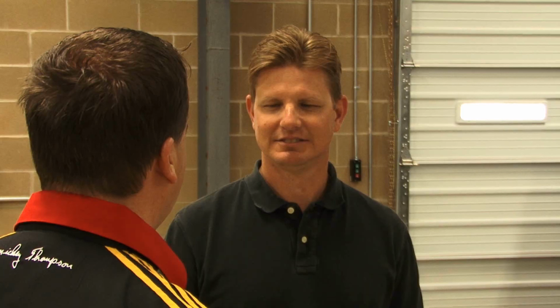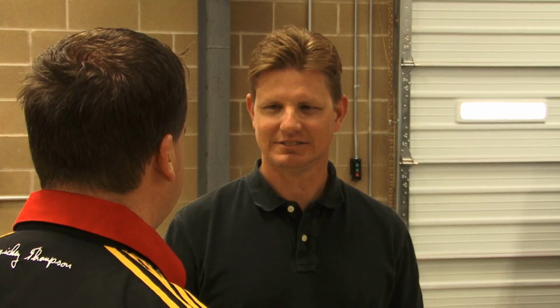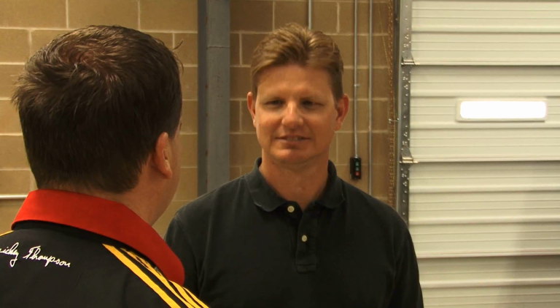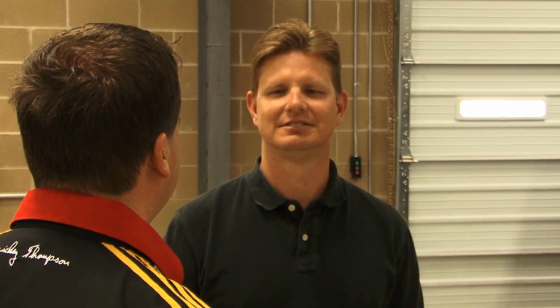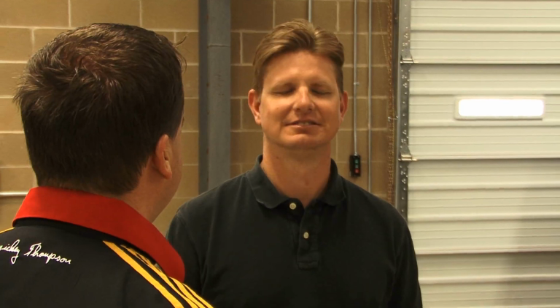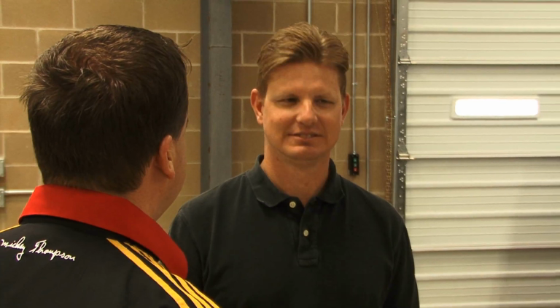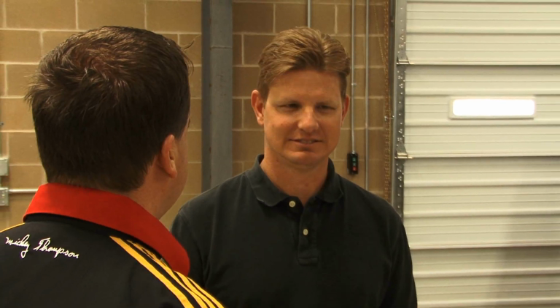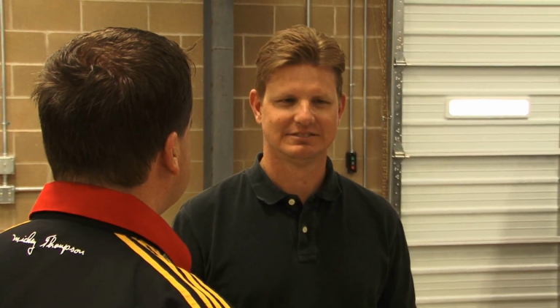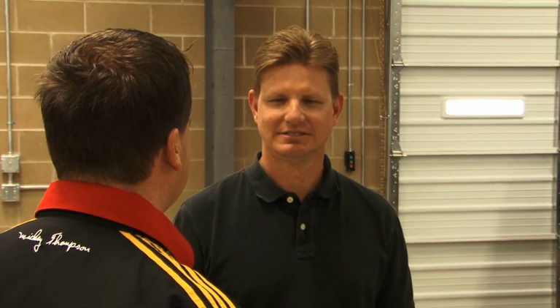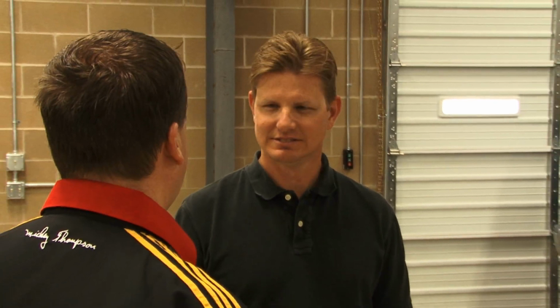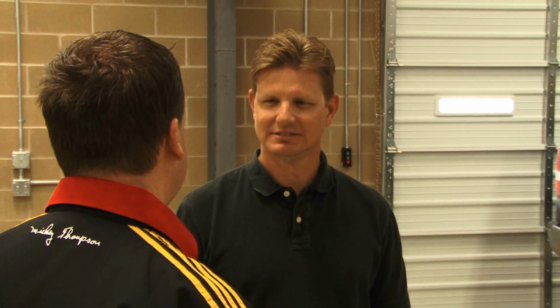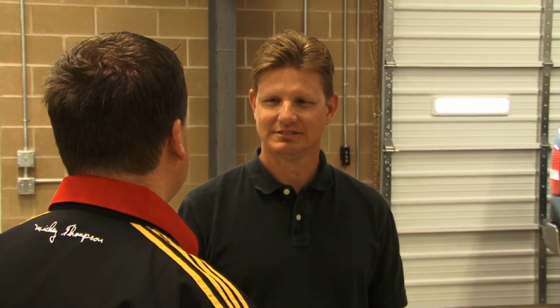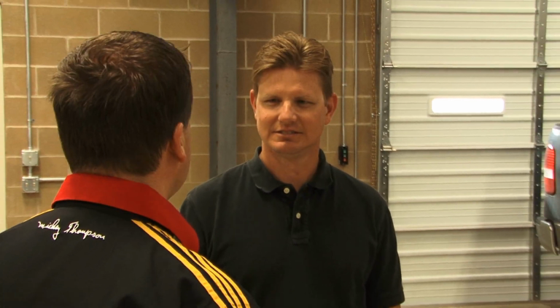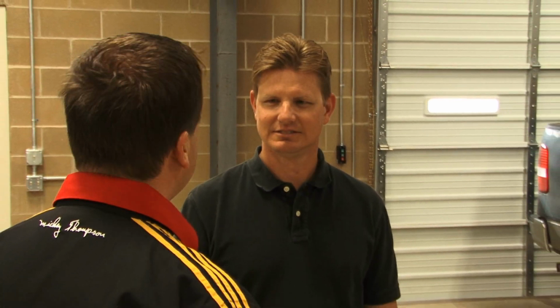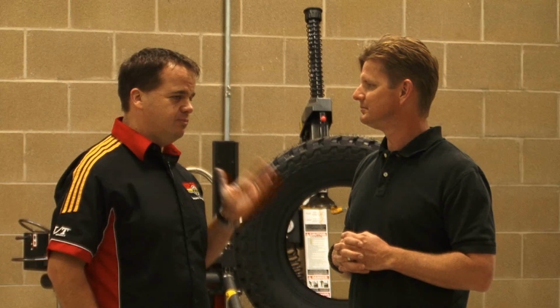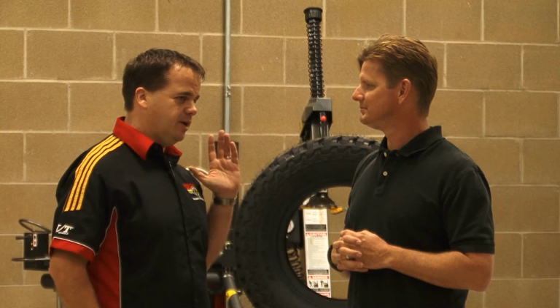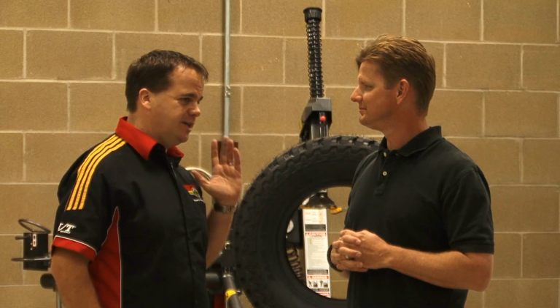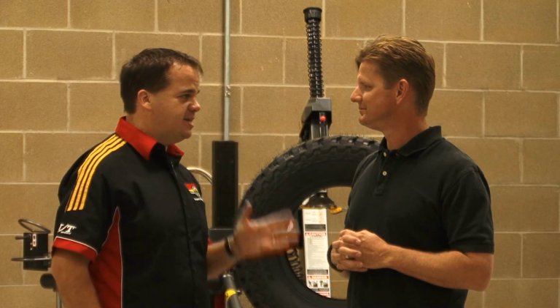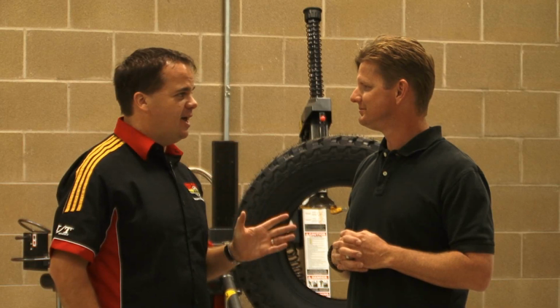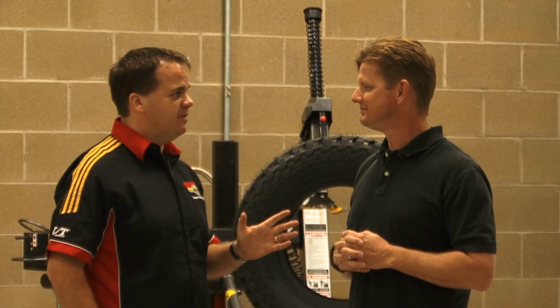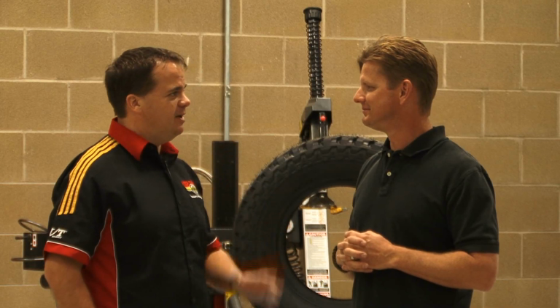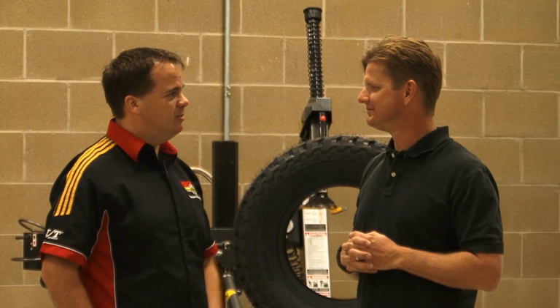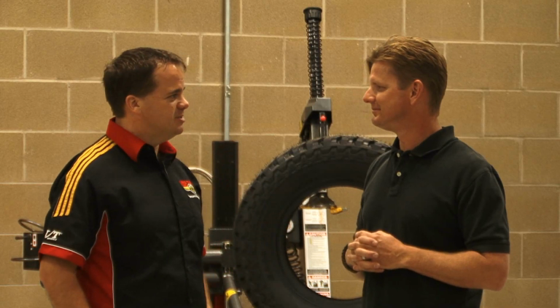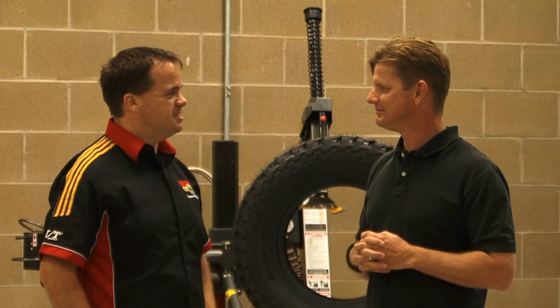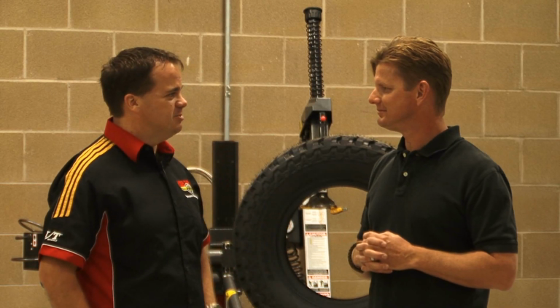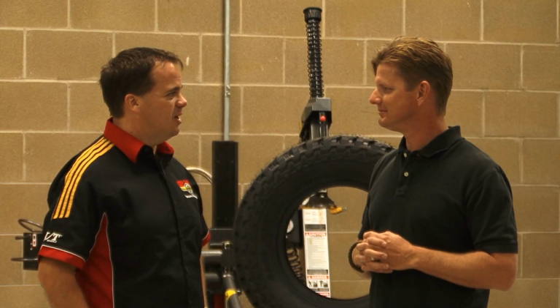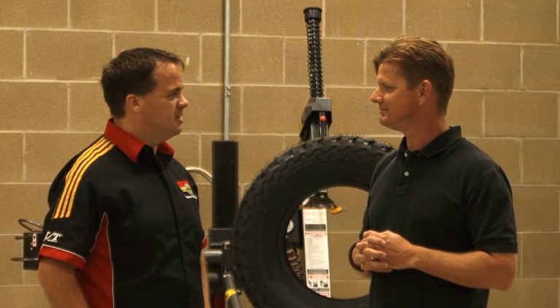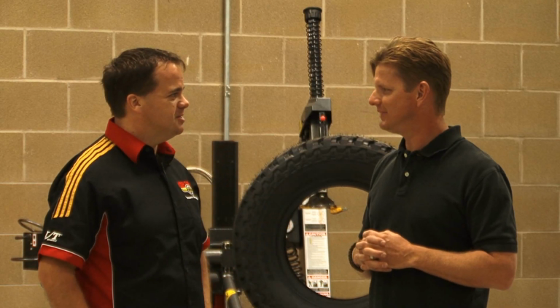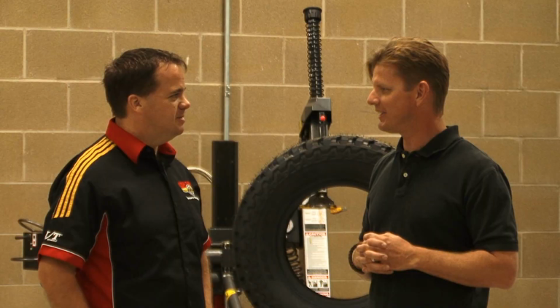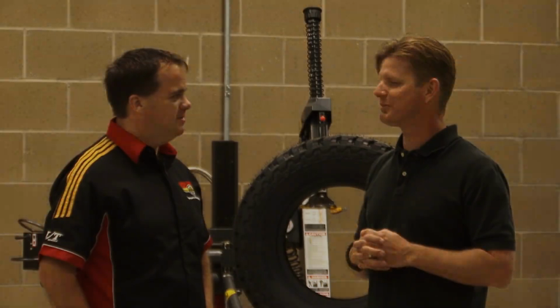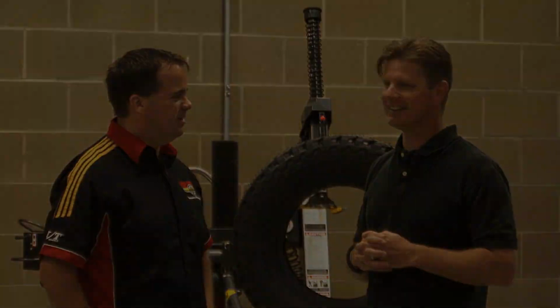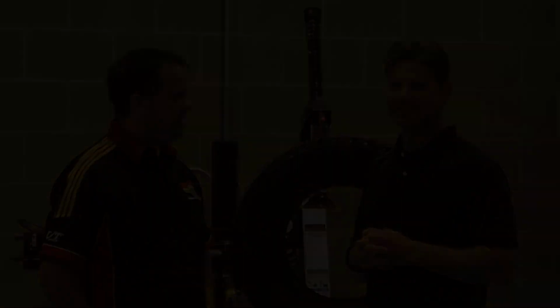That sounds like a really solid plan. Let's get out there and test some tires.